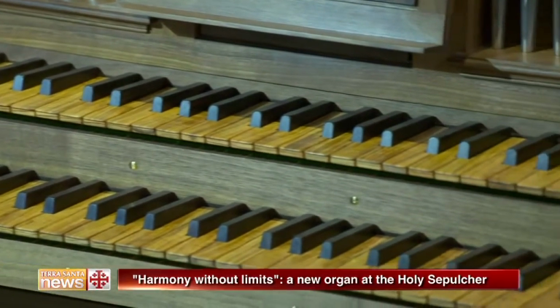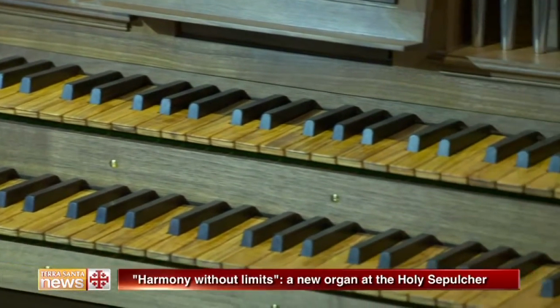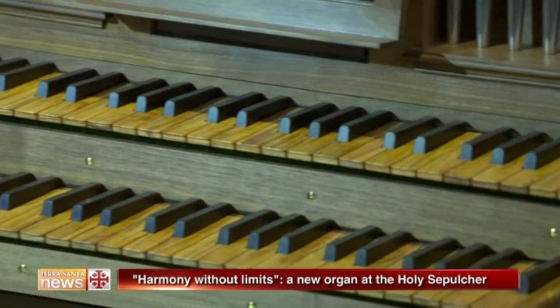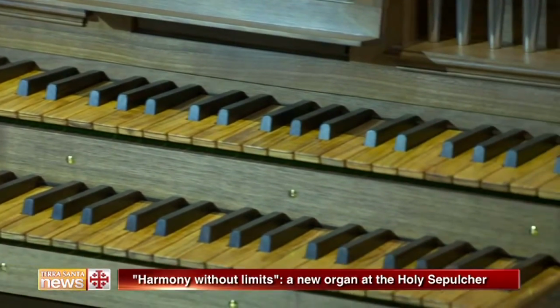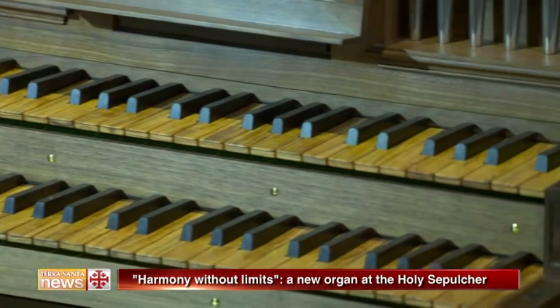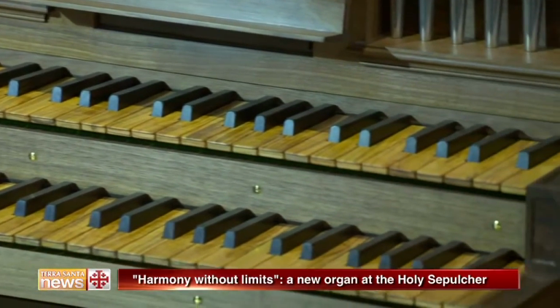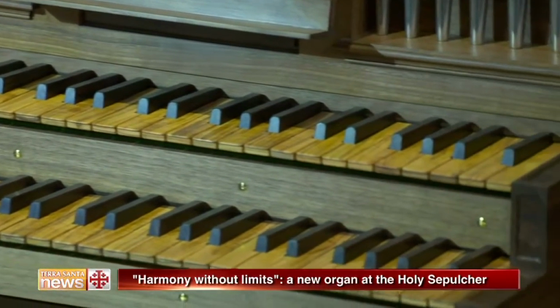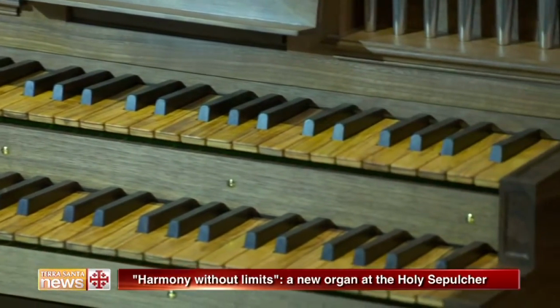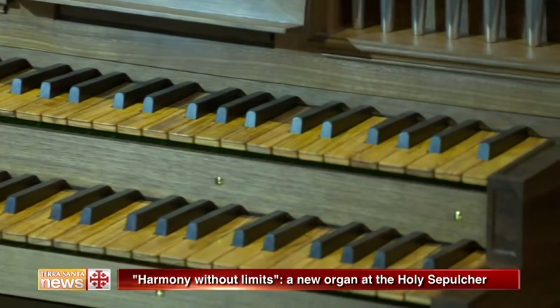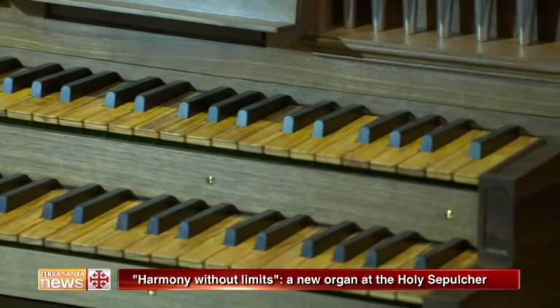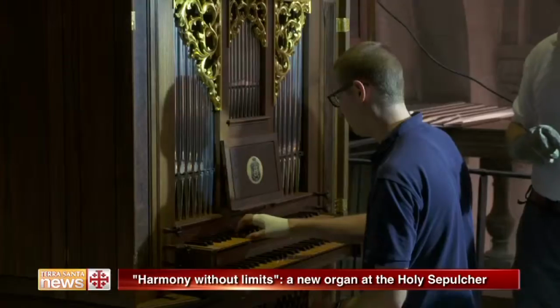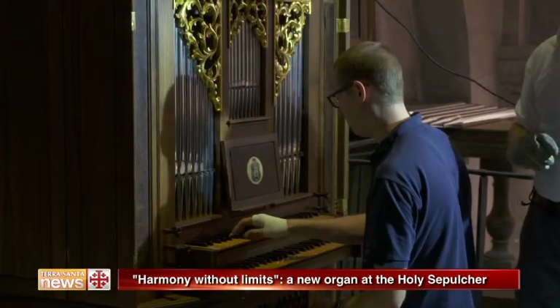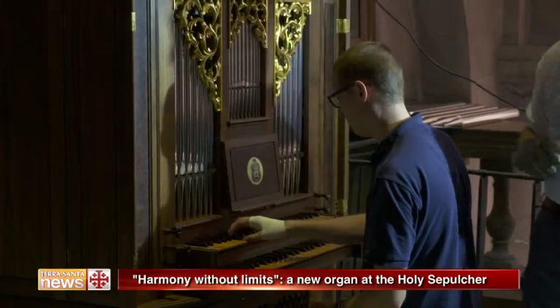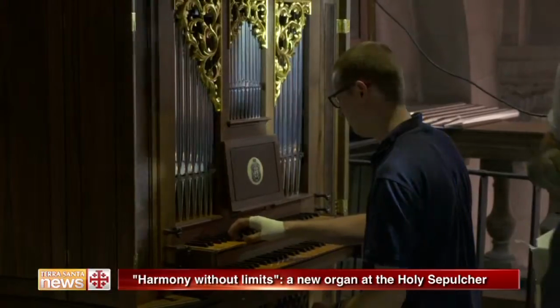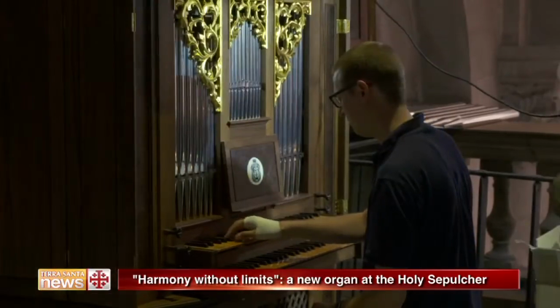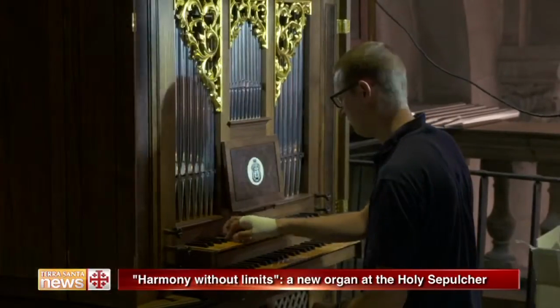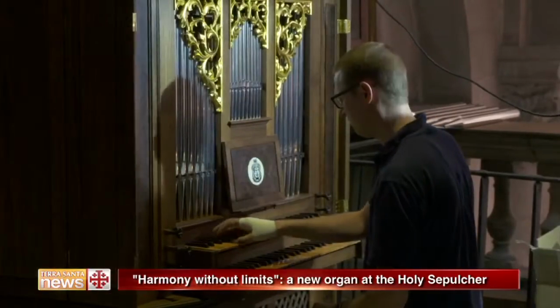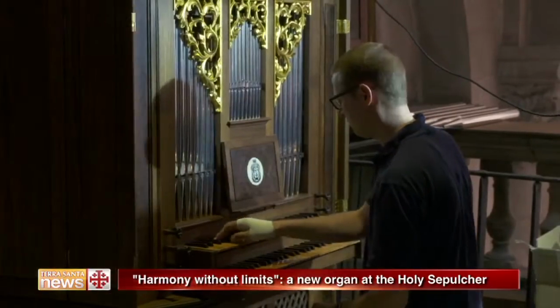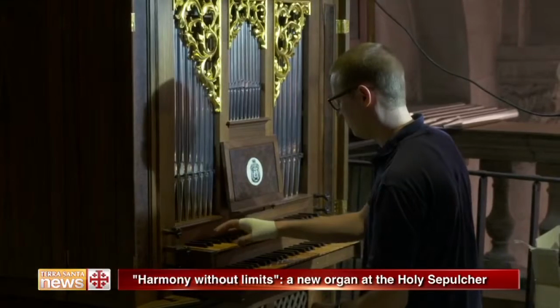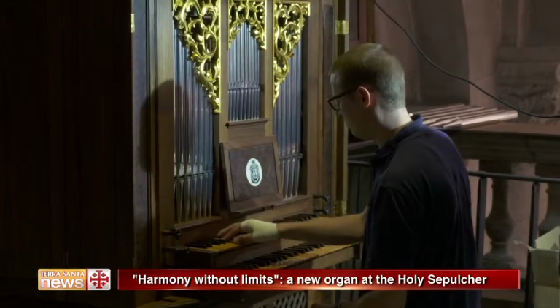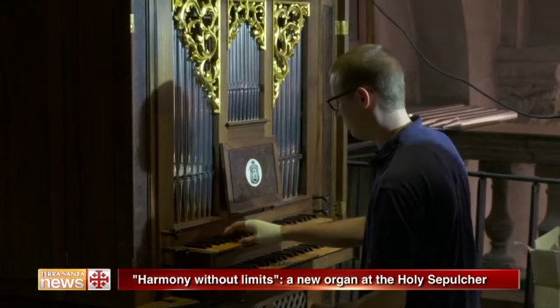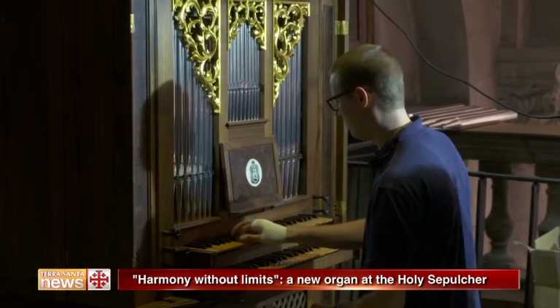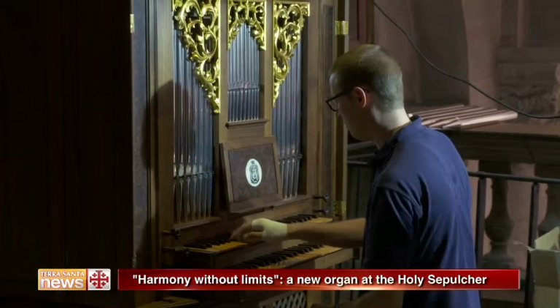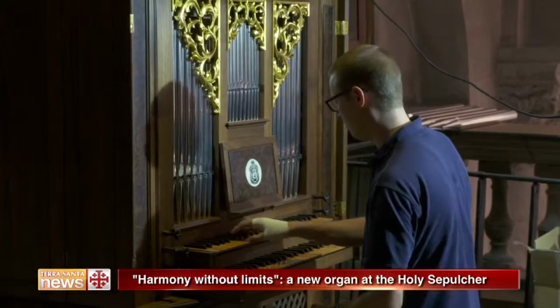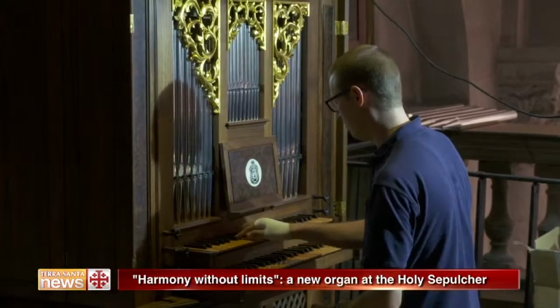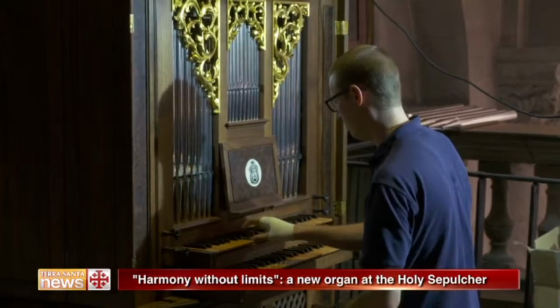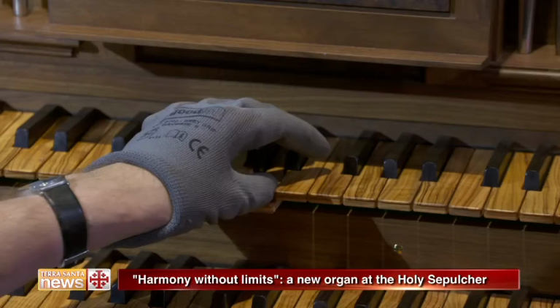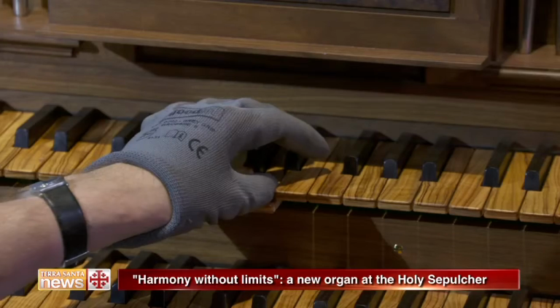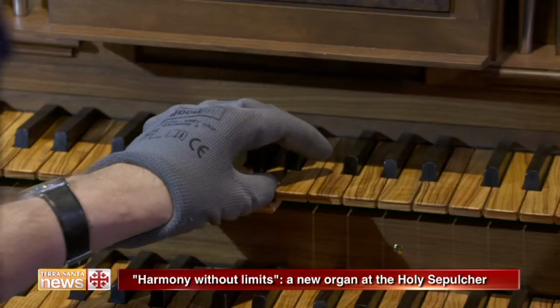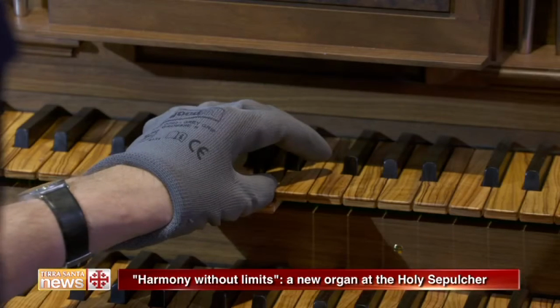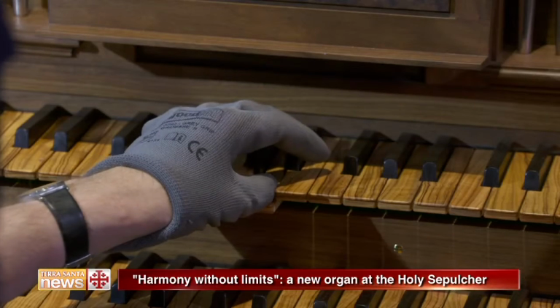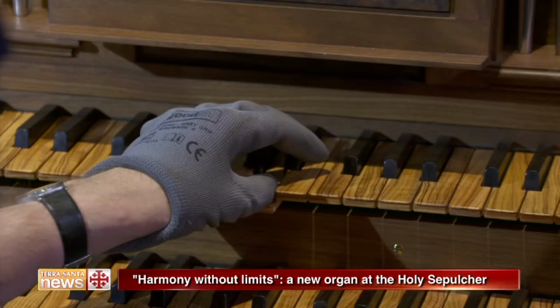A unique feature of its kind: a keyboard made entirely from olive wood from Gethsemane.